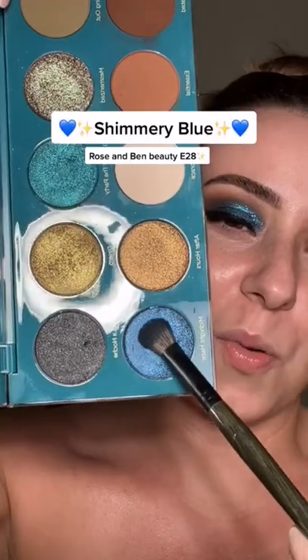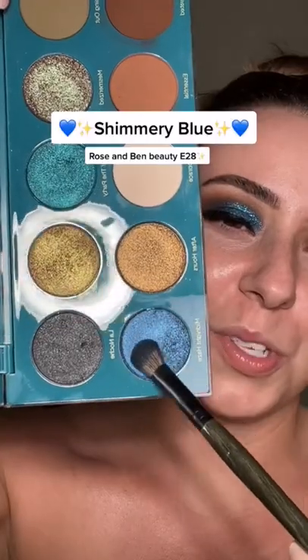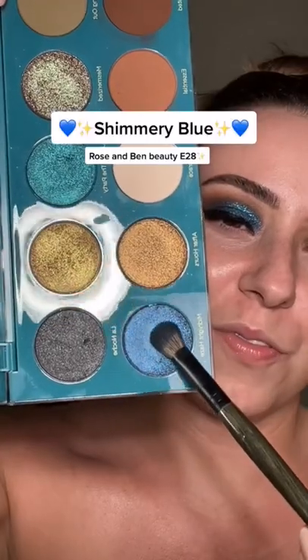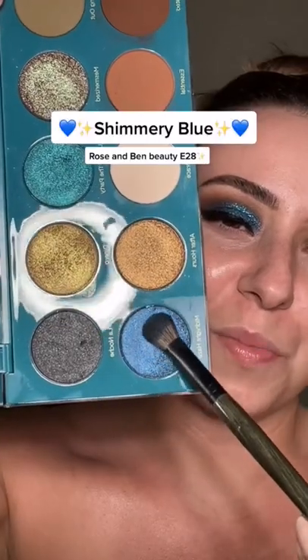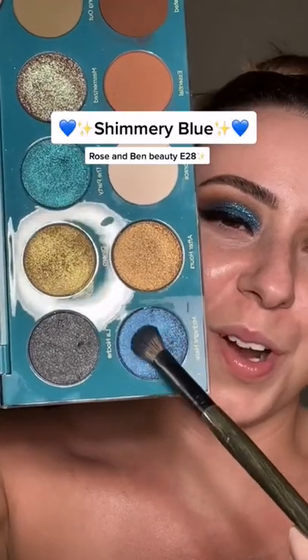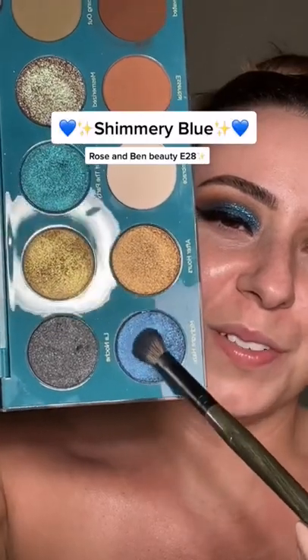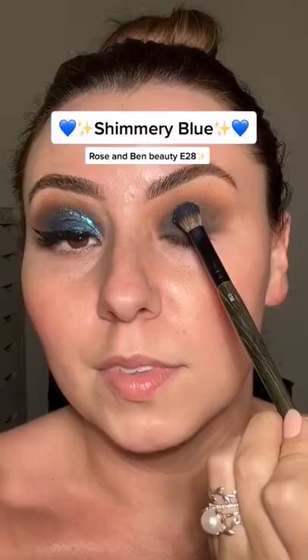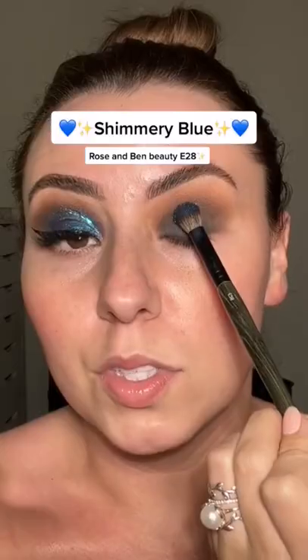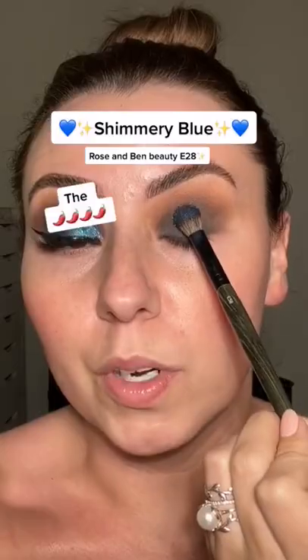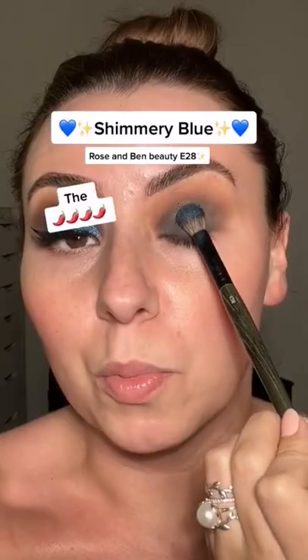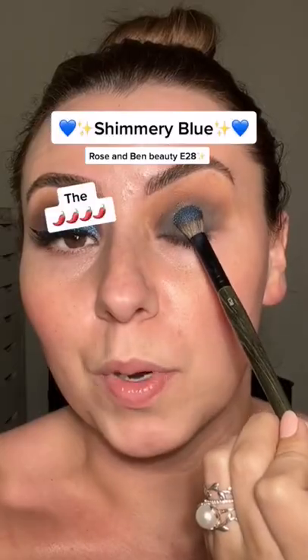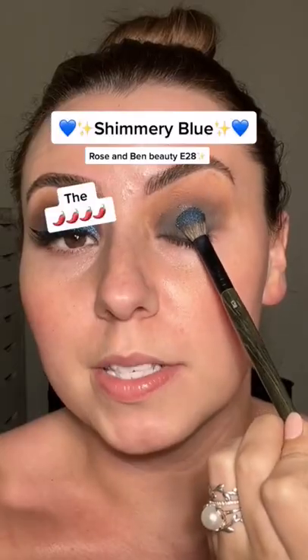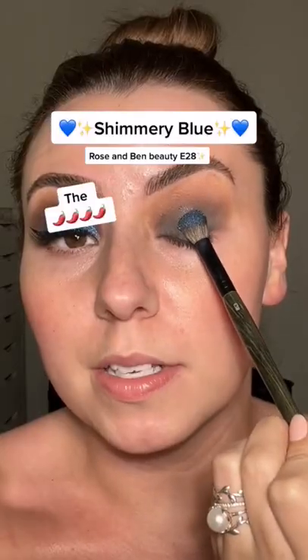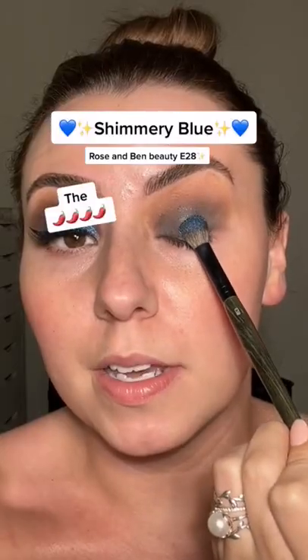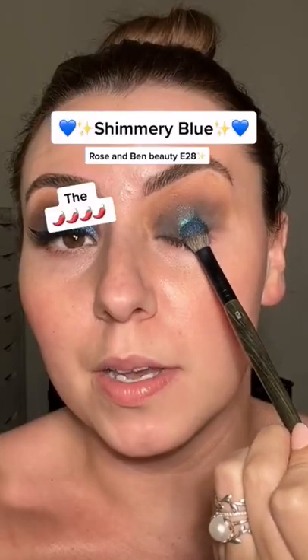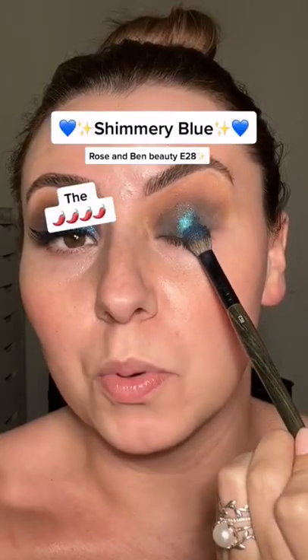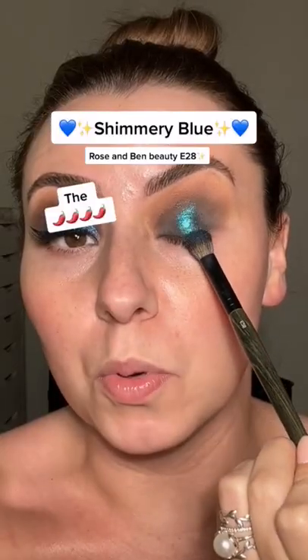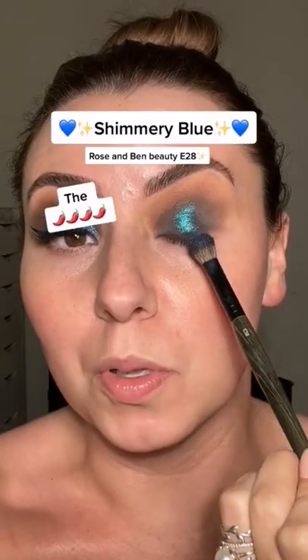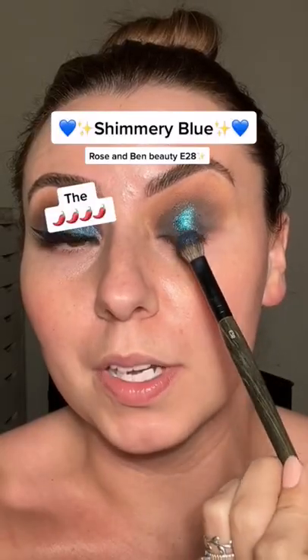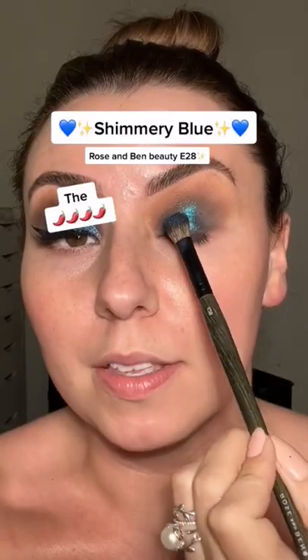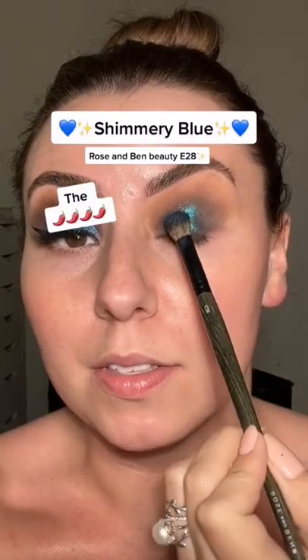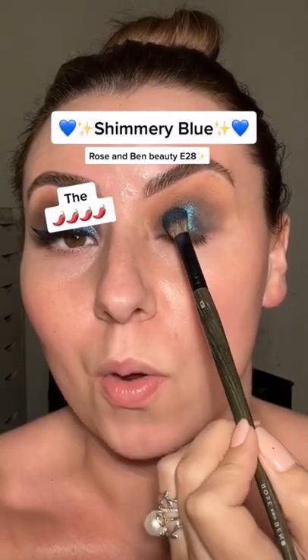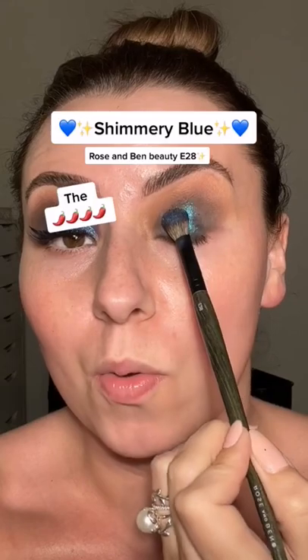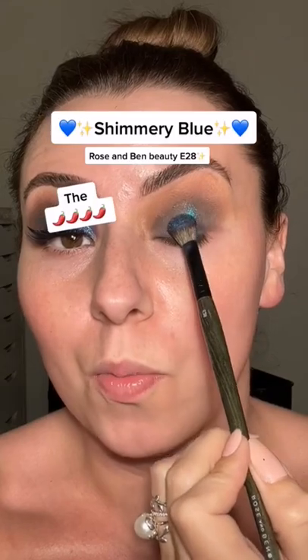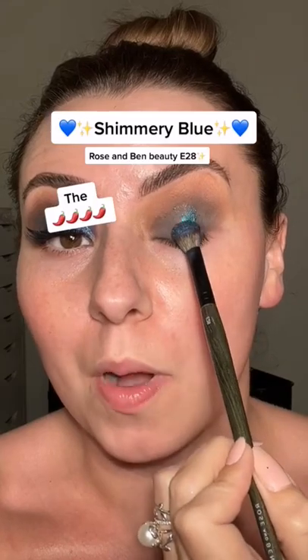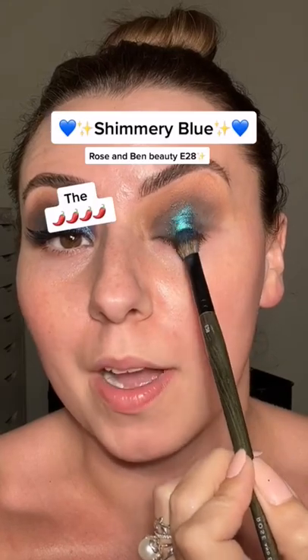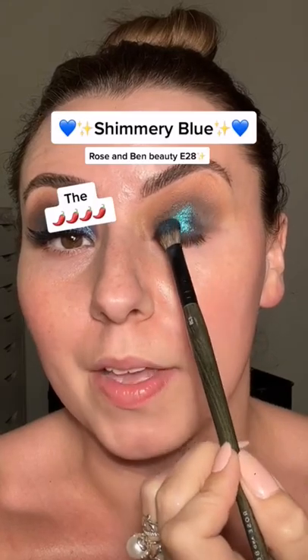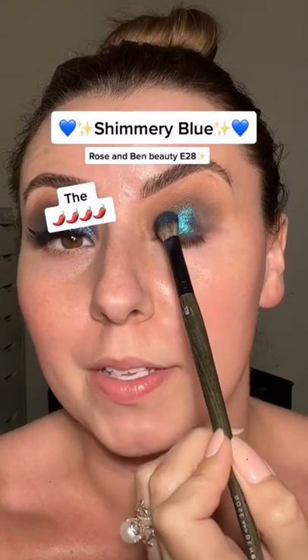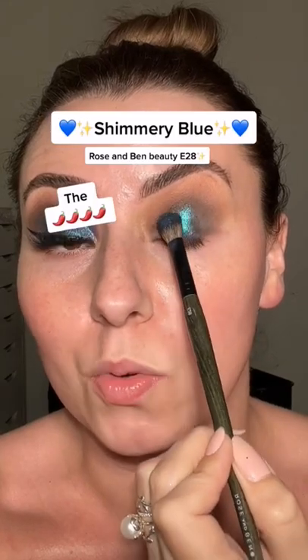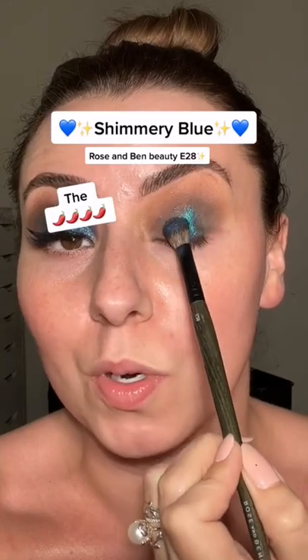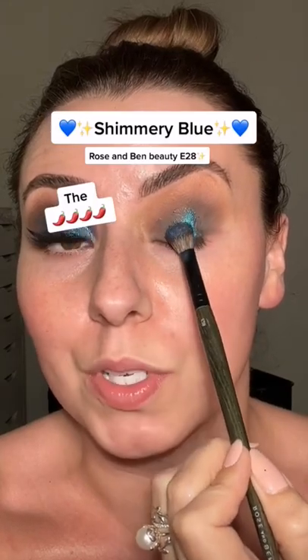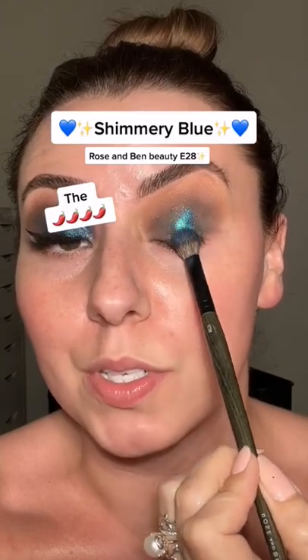Now we're to the fun part. We're gonna press it and pull. Look at this — oh my, that is gorgeous.